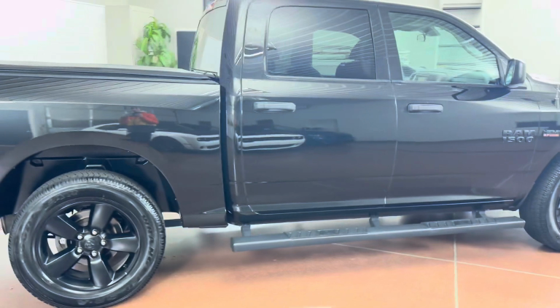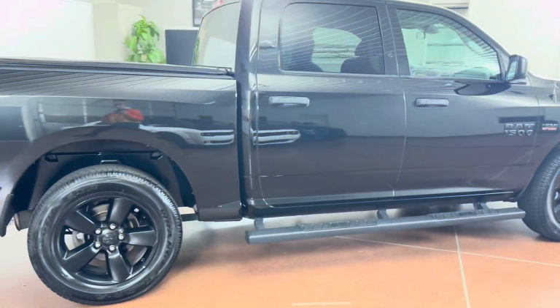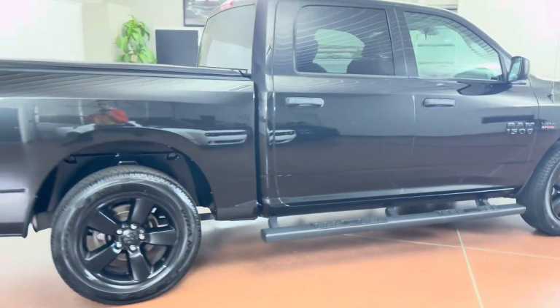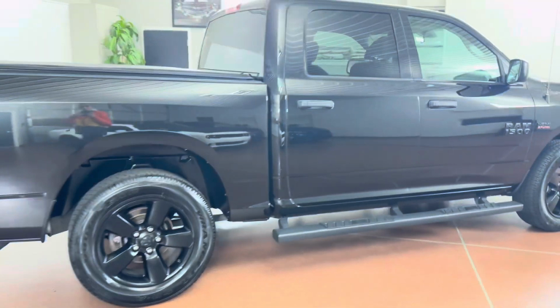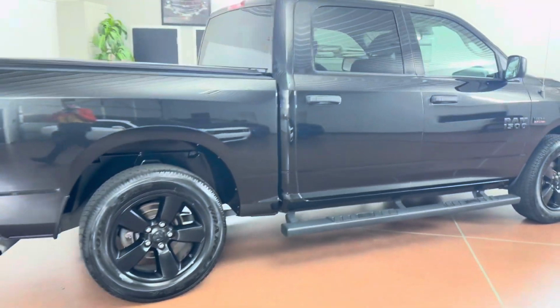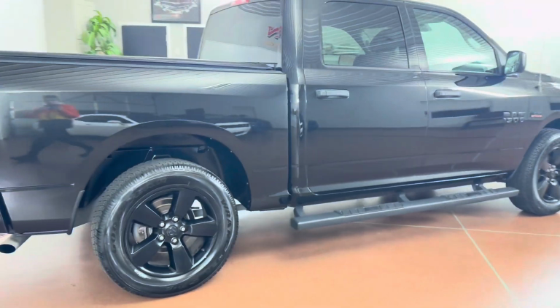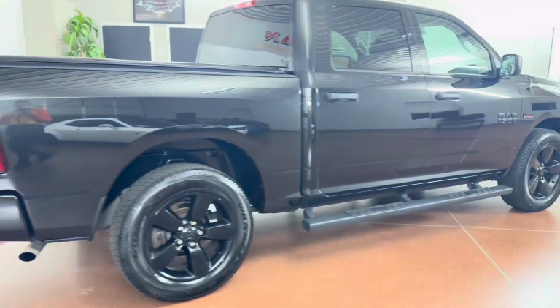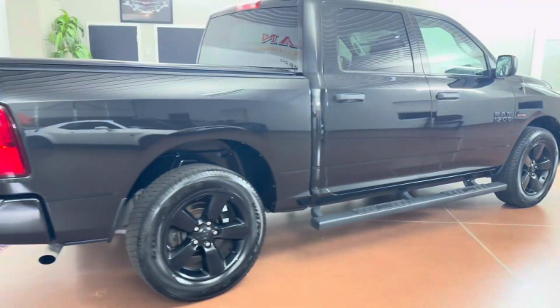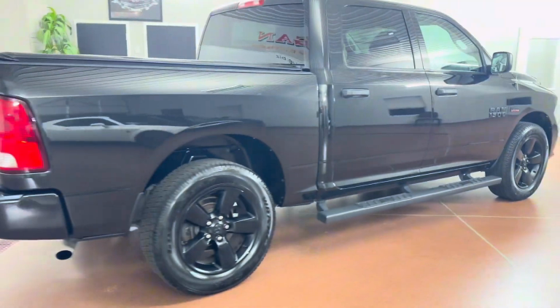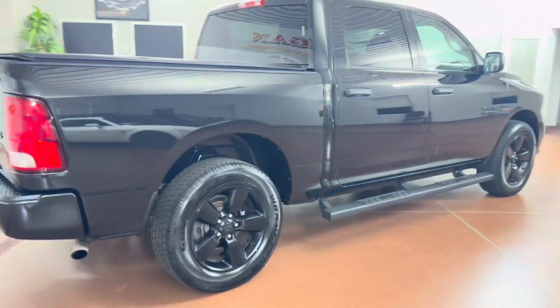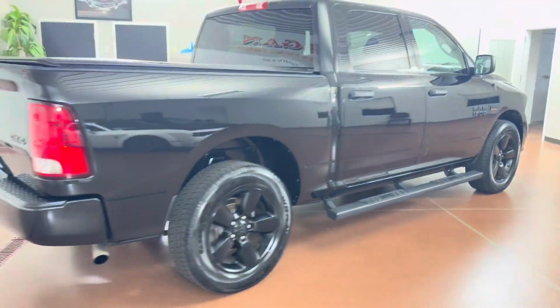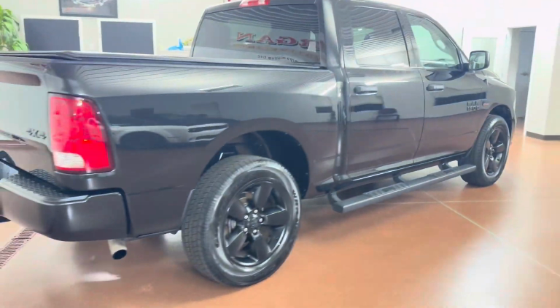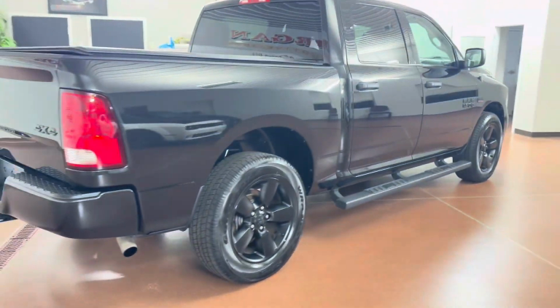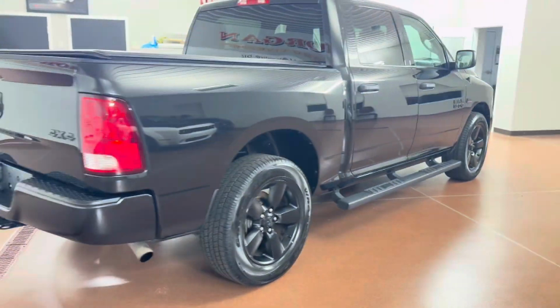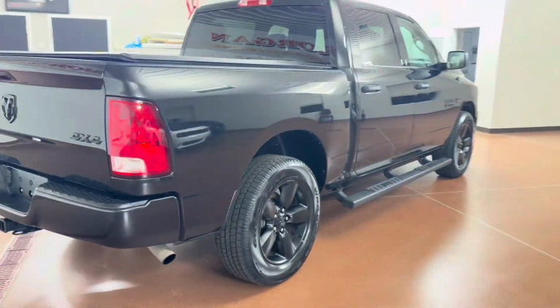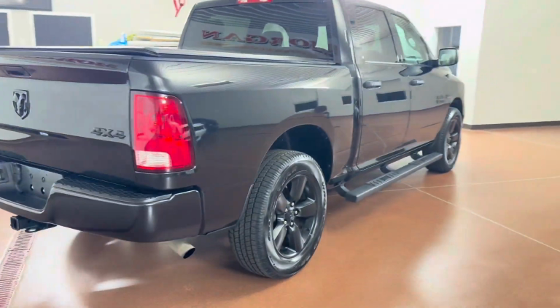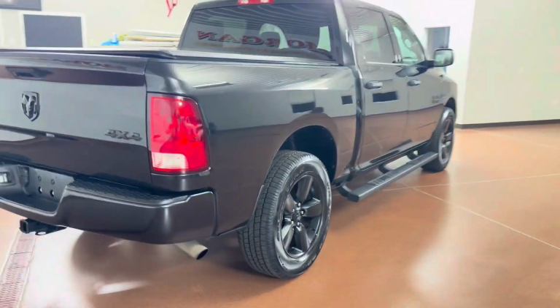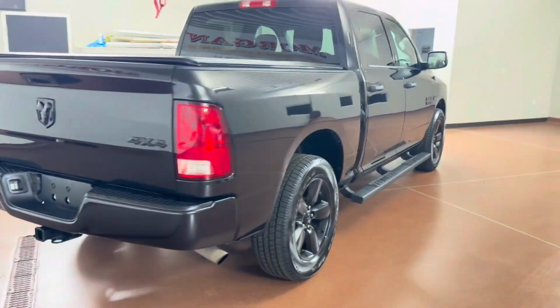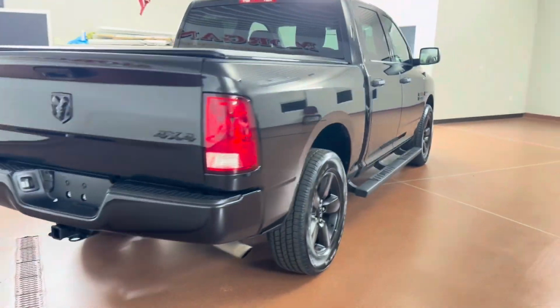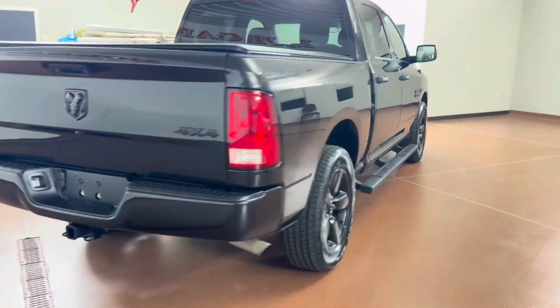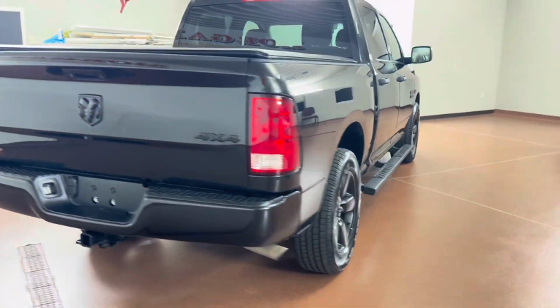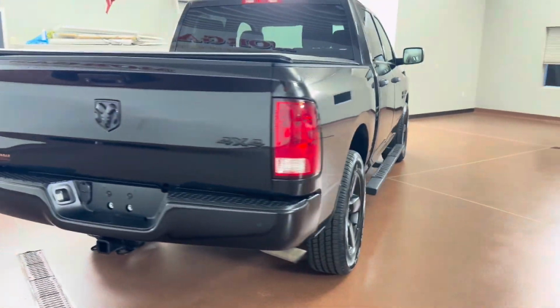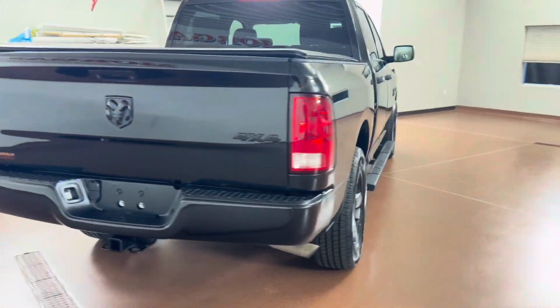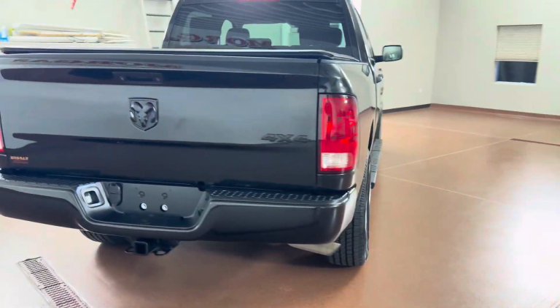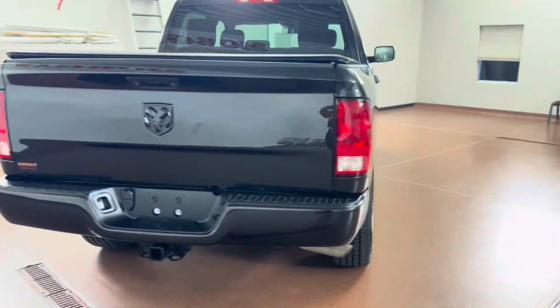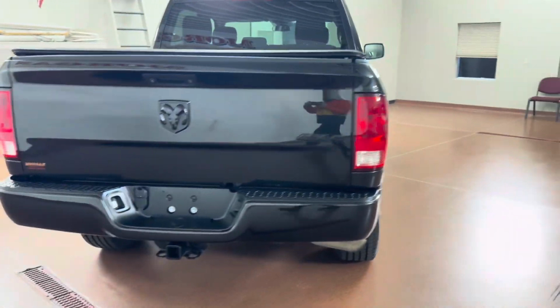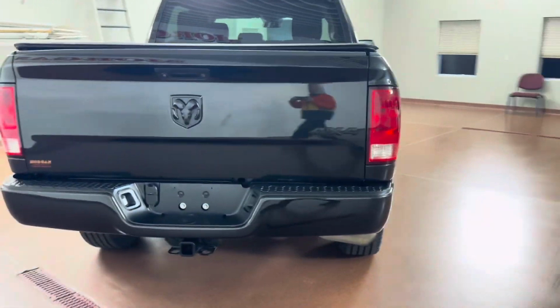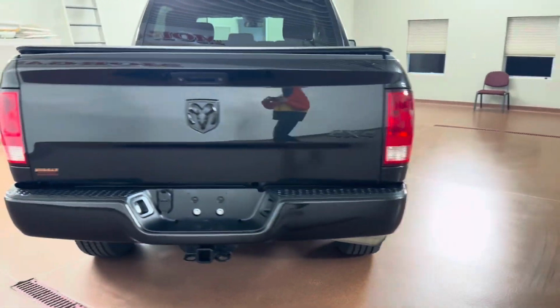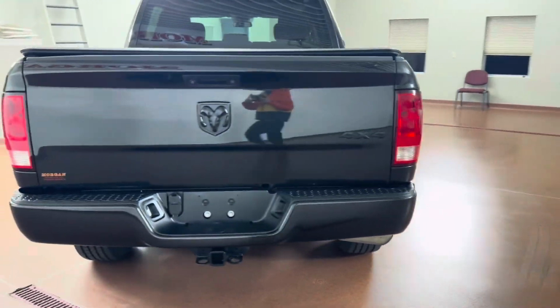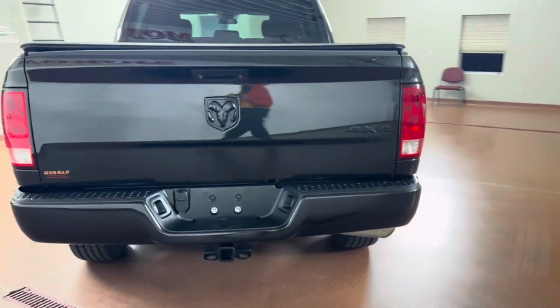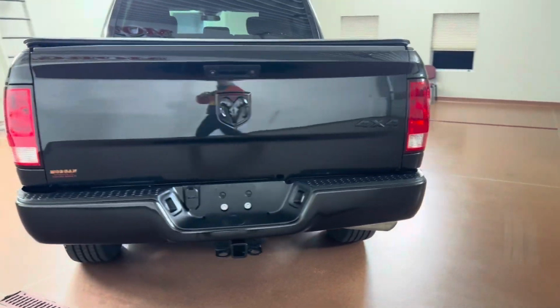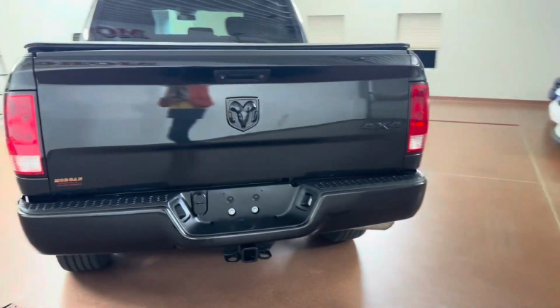This vehicle has a clean Carfax, it has great service history, and the vehicle was just fully serviced here at the dealership.